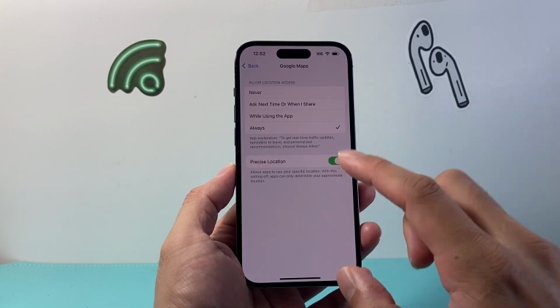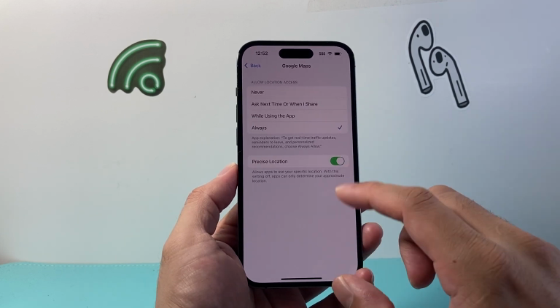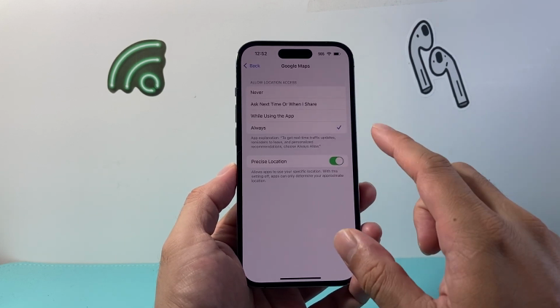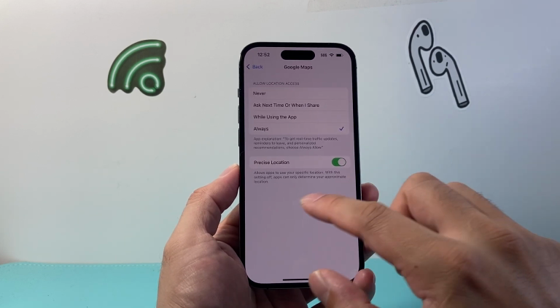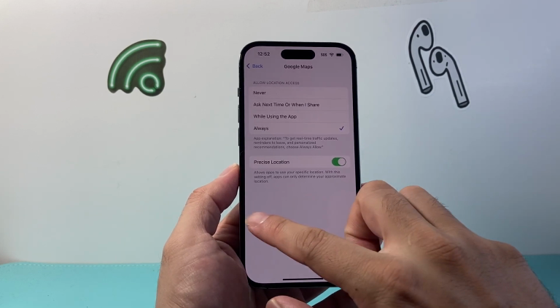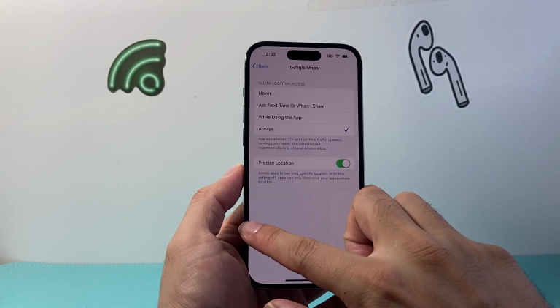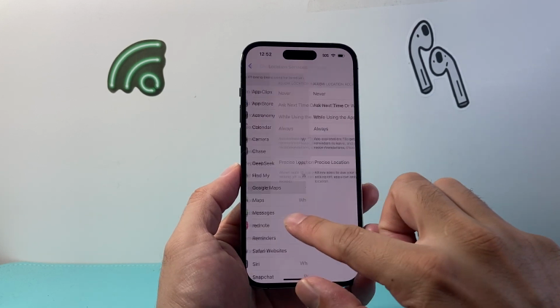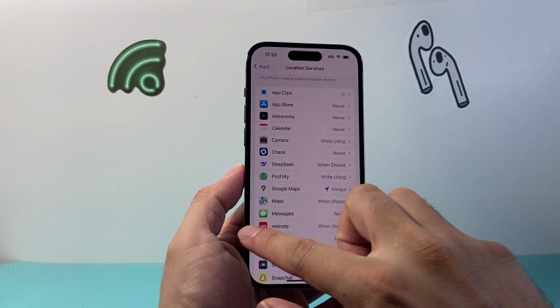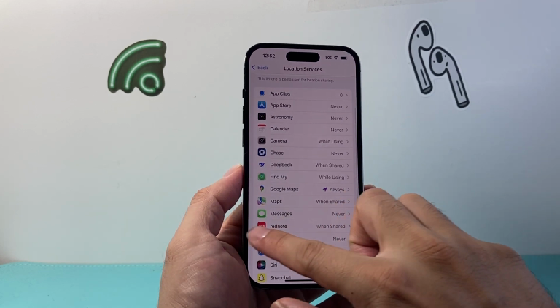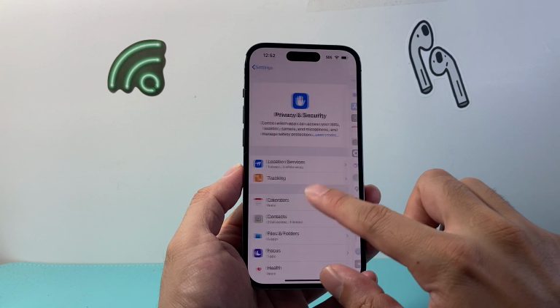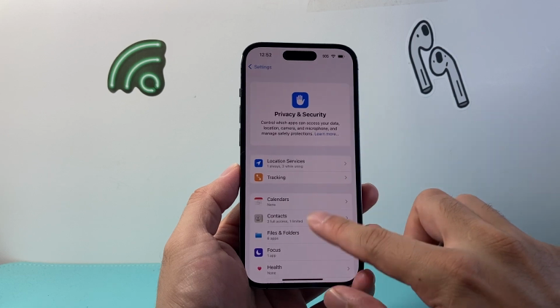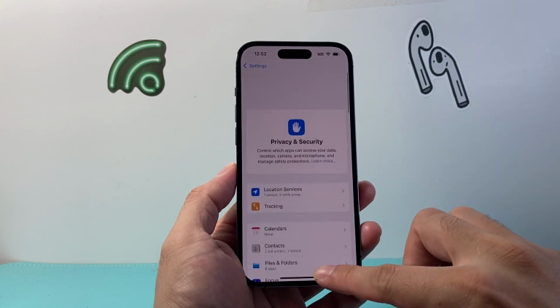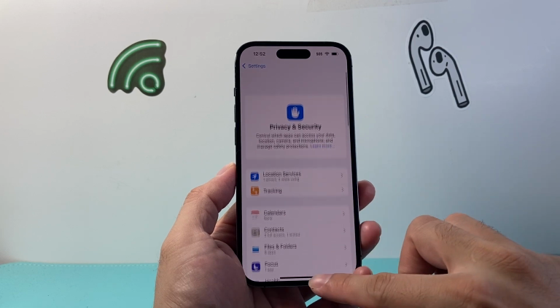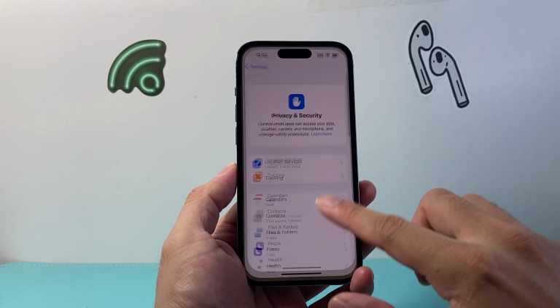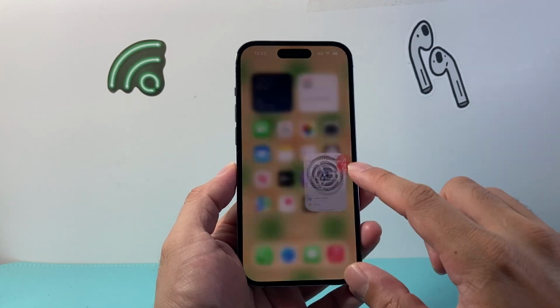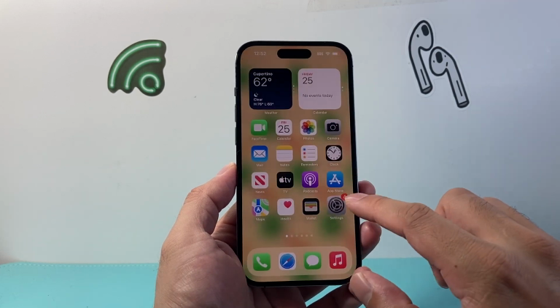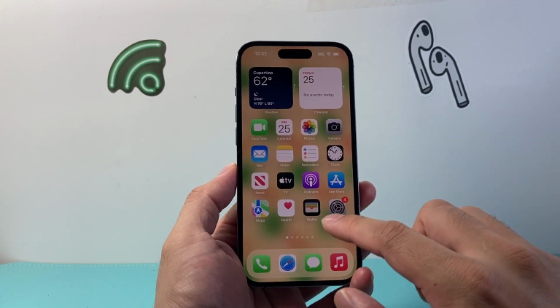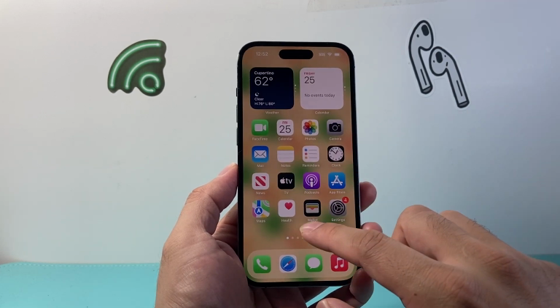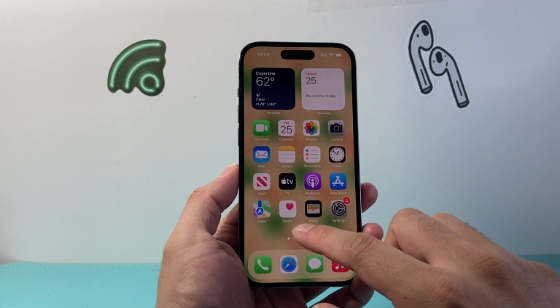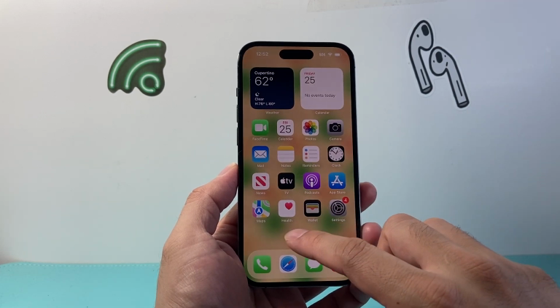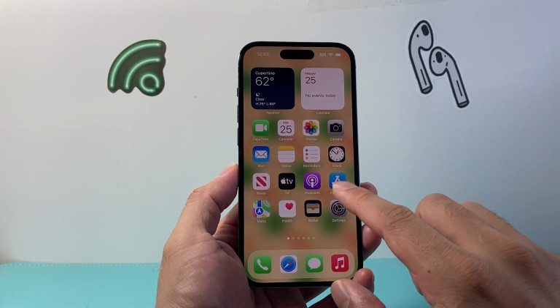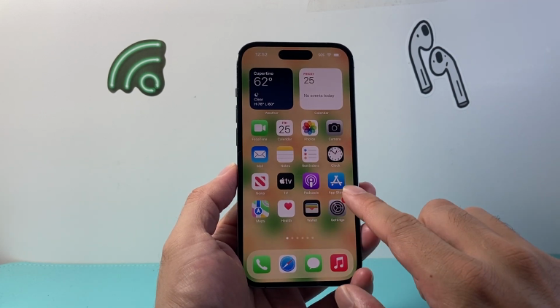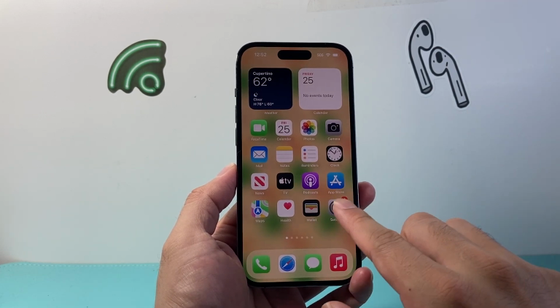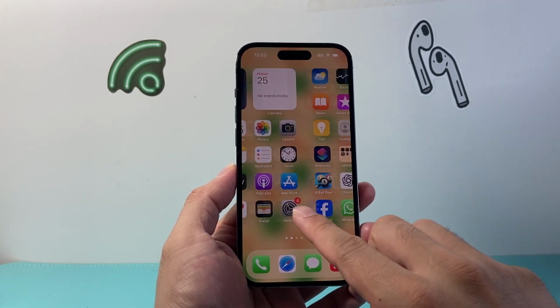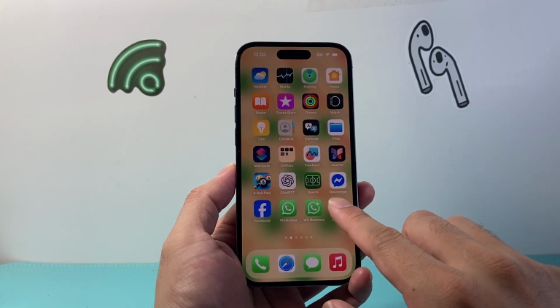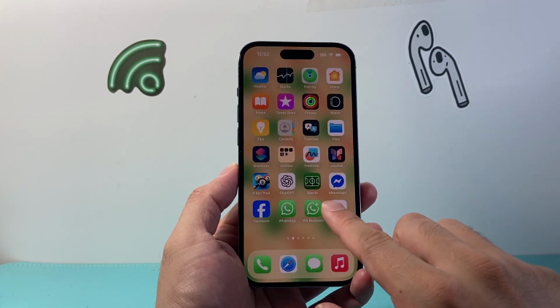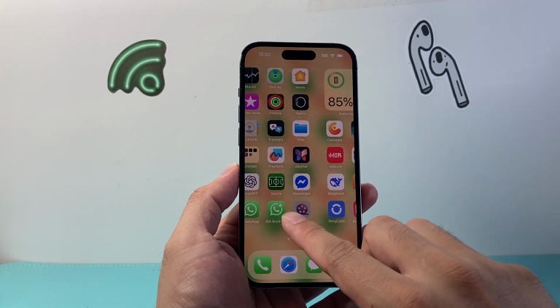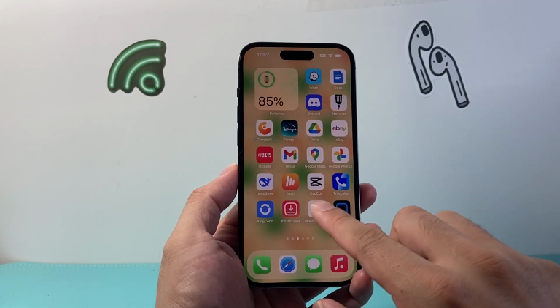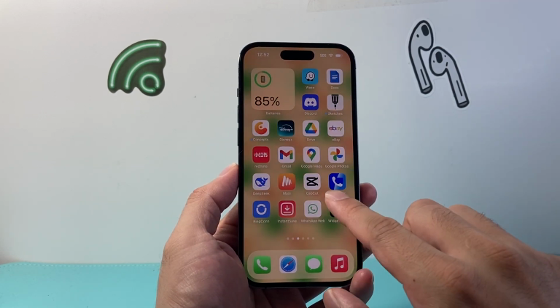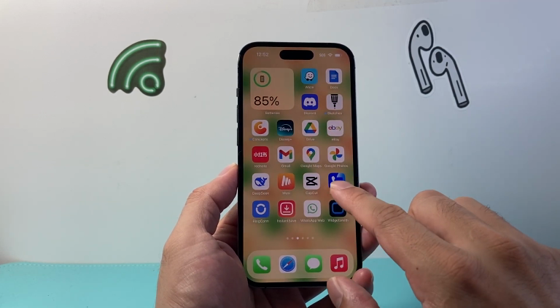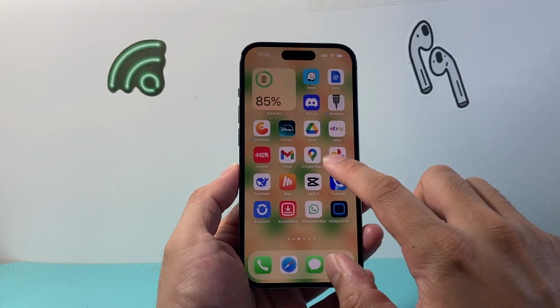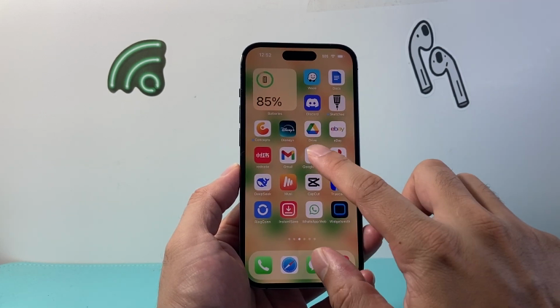Now with this setting turned on, we're going to go to Google Maps itself. Let's go ahead and find the Google Maps app.